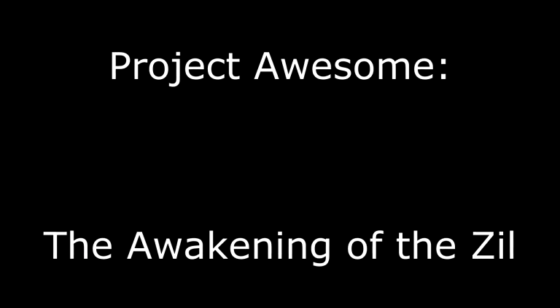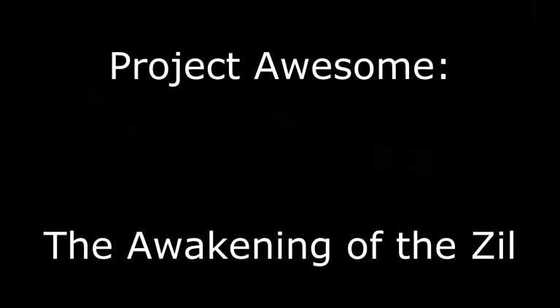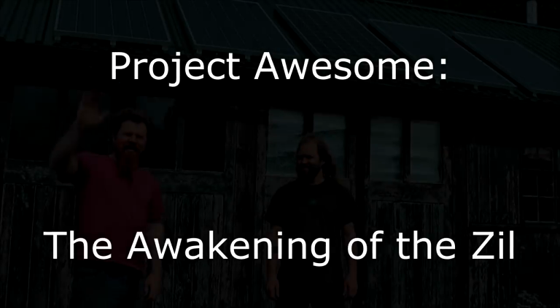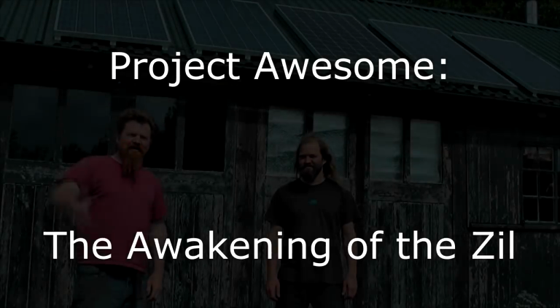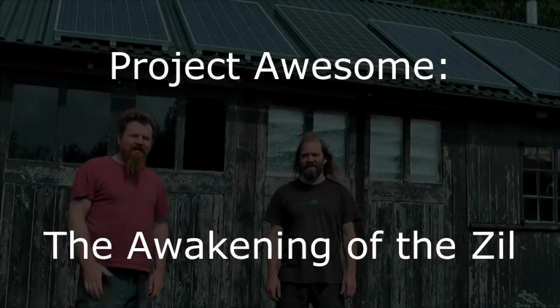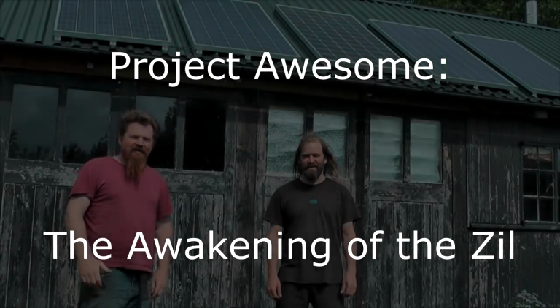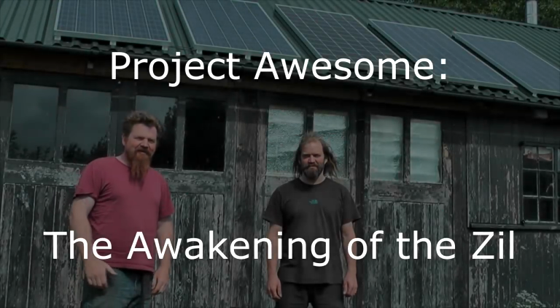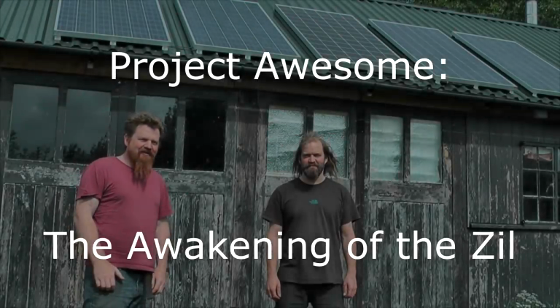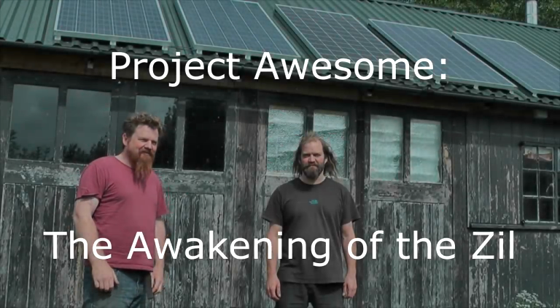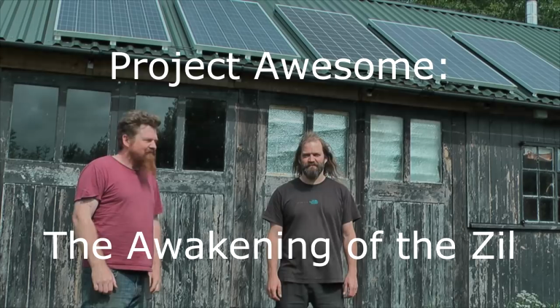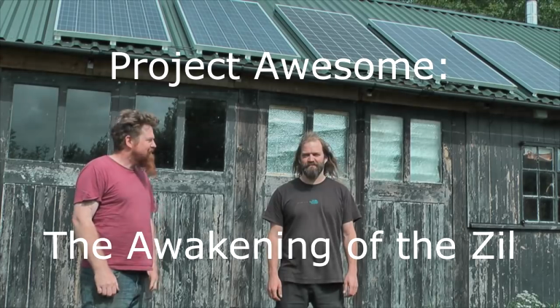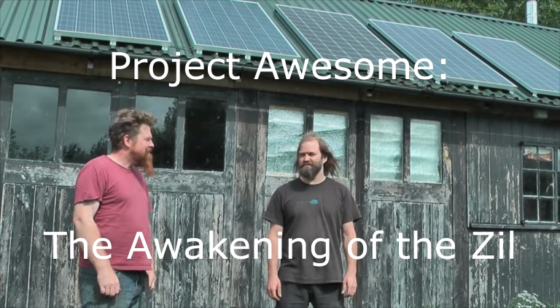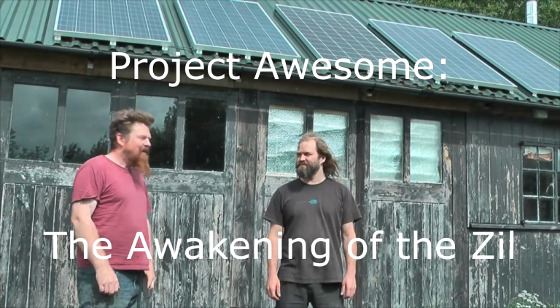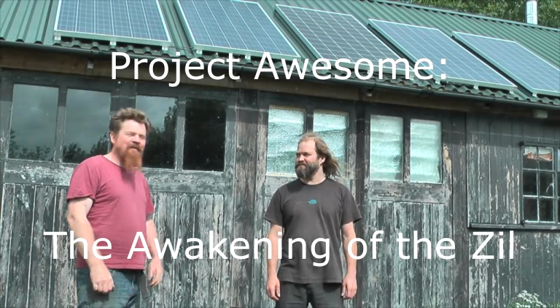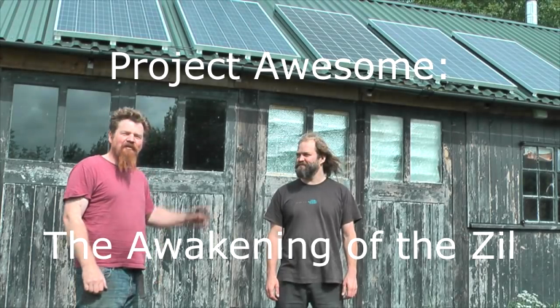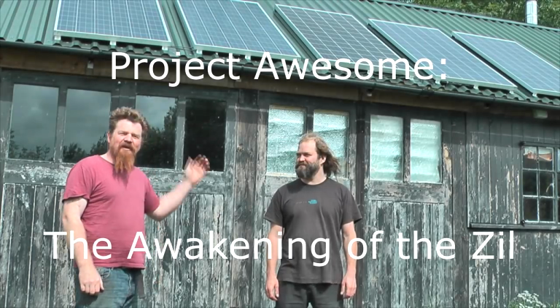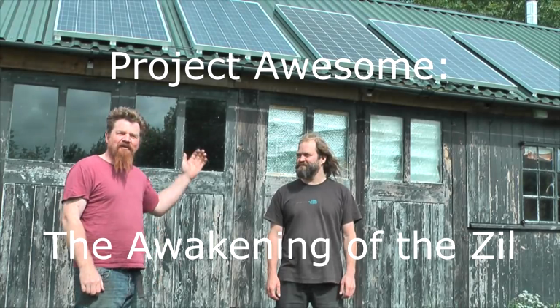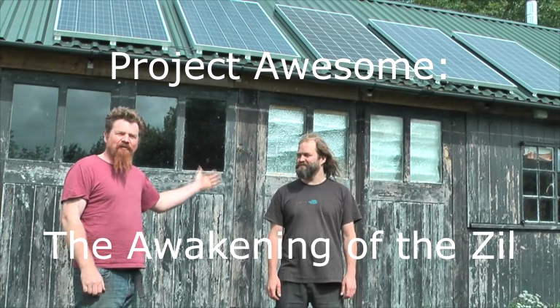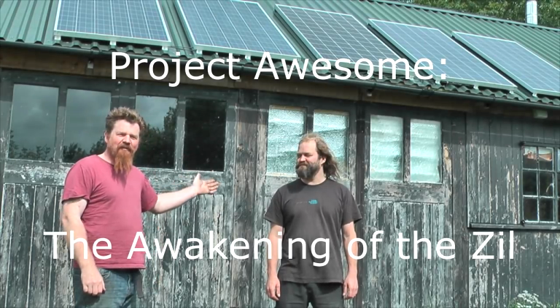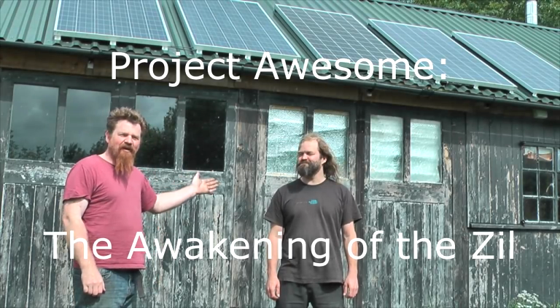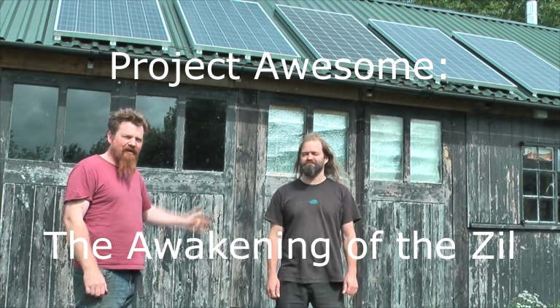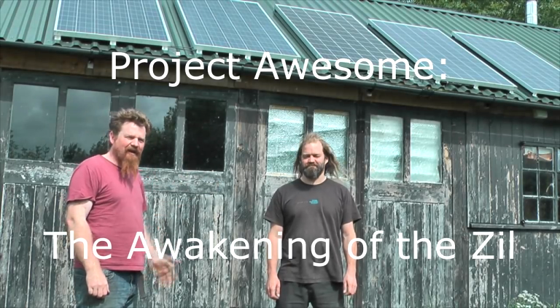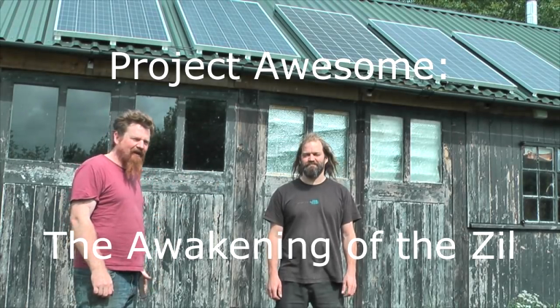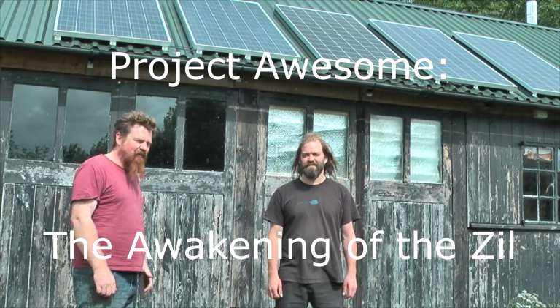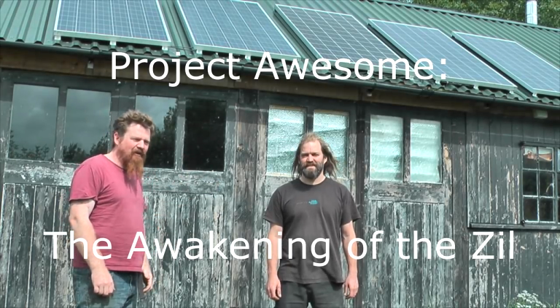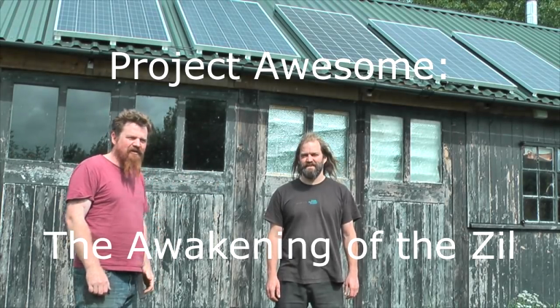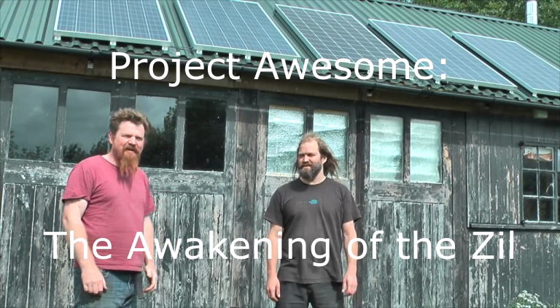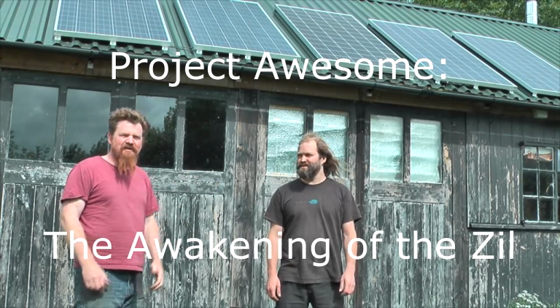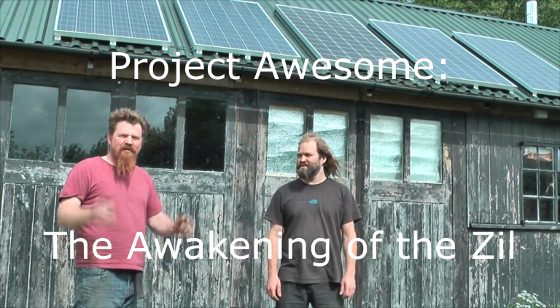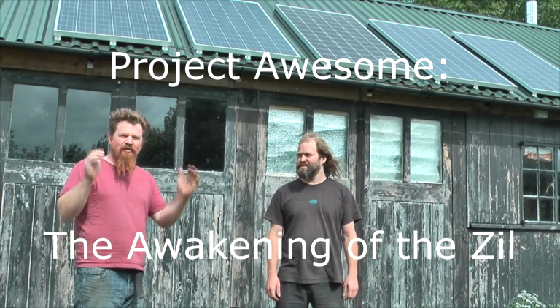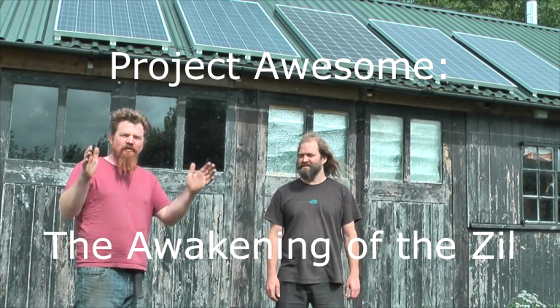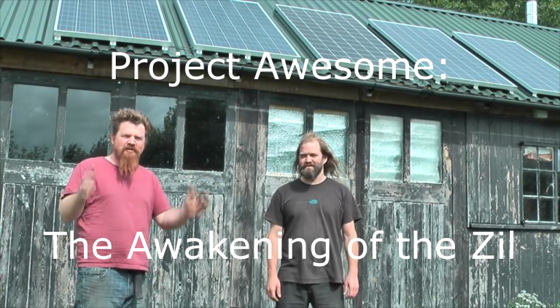Hello. I'm here with my good friend Mark and we are going to make something awesome.